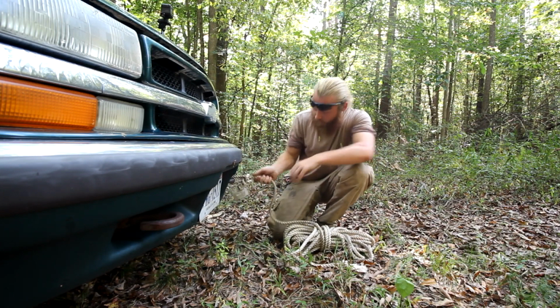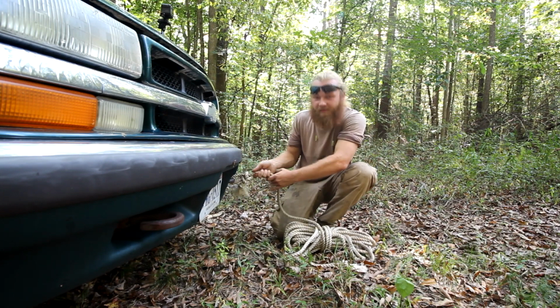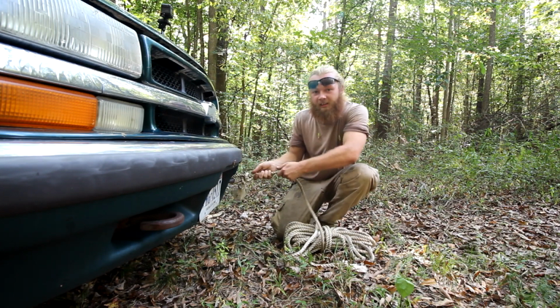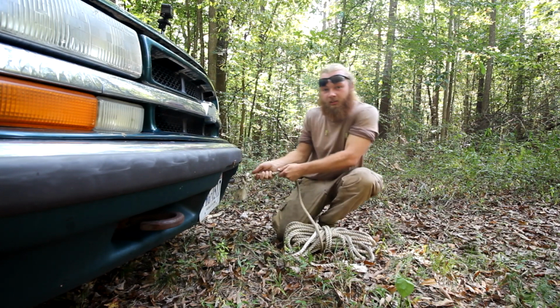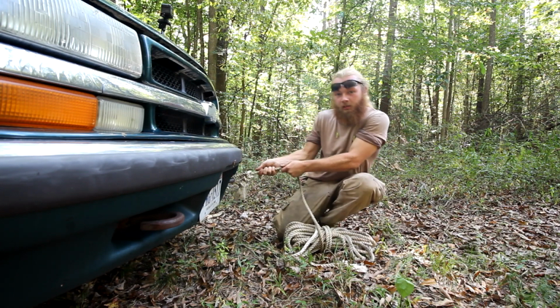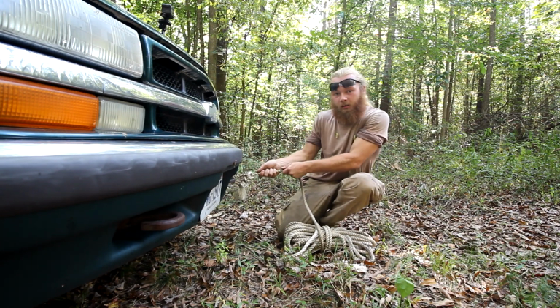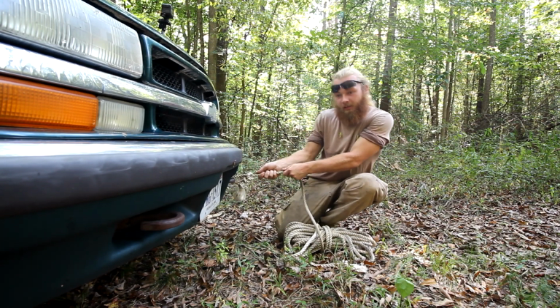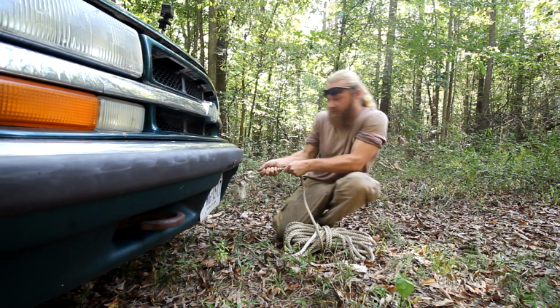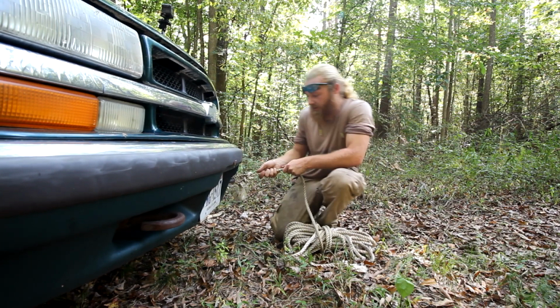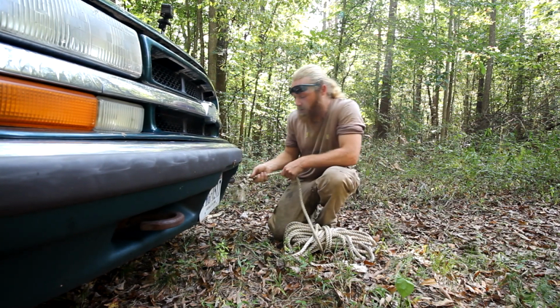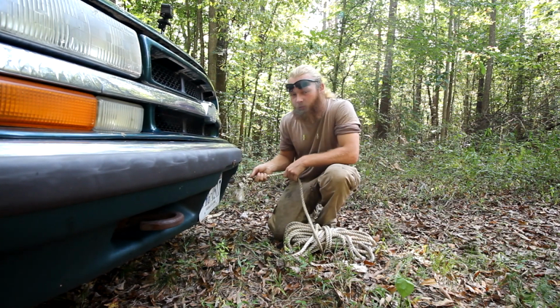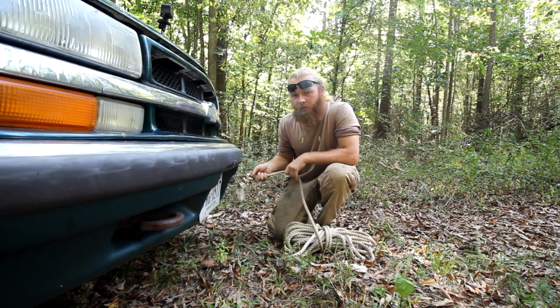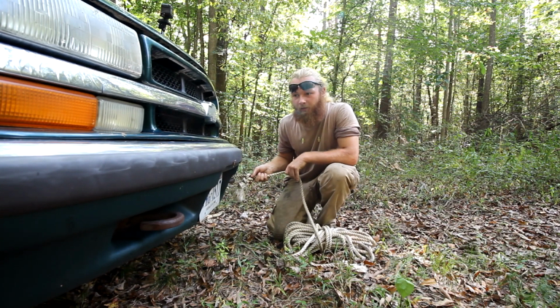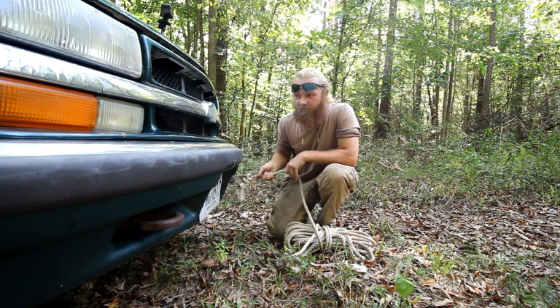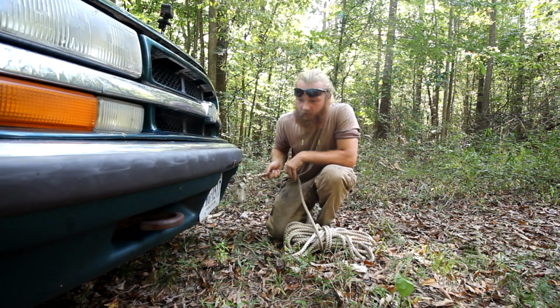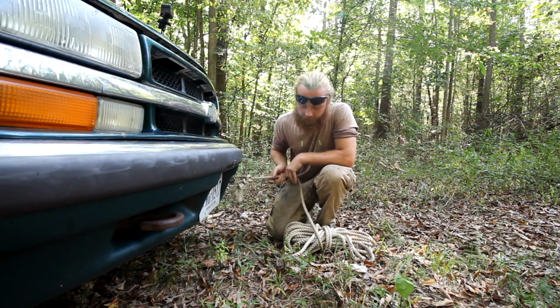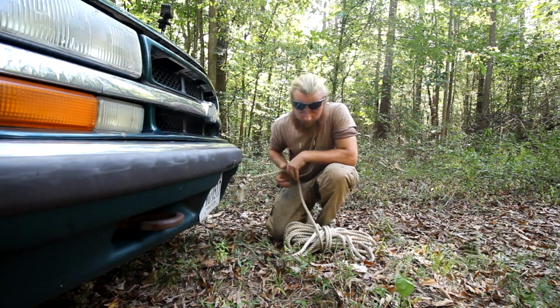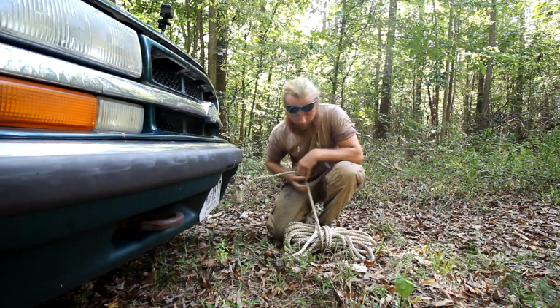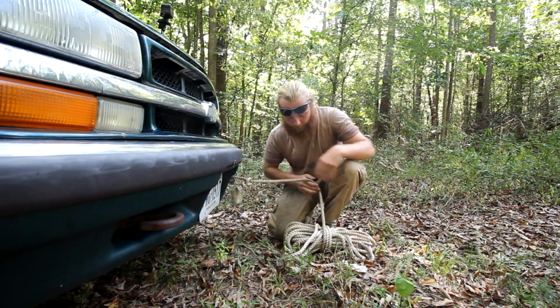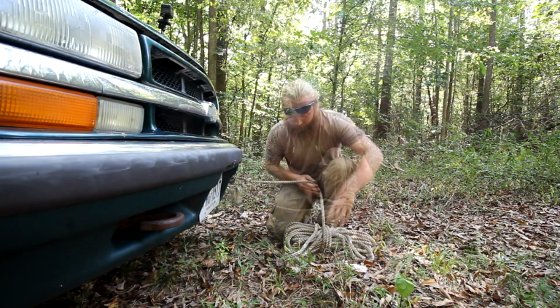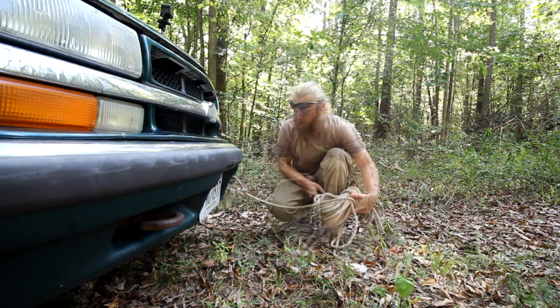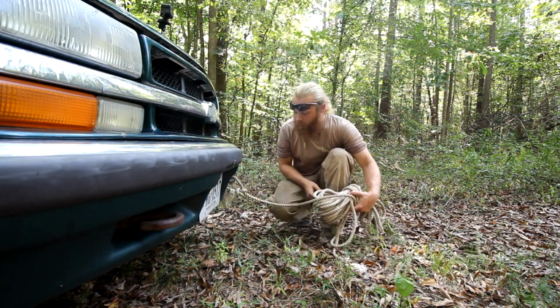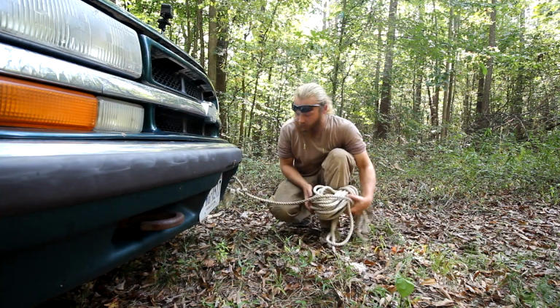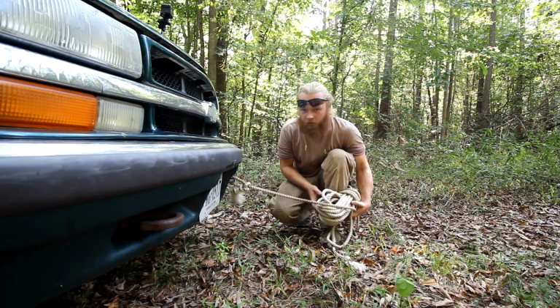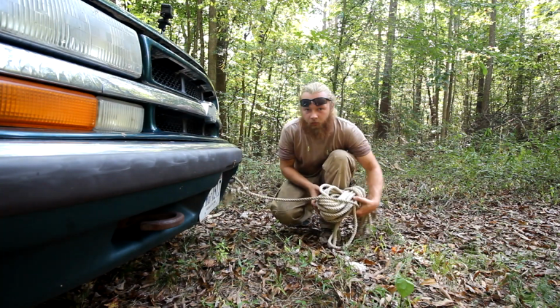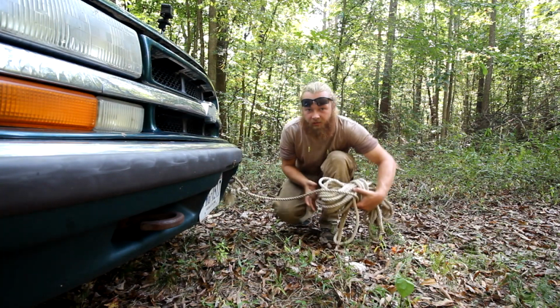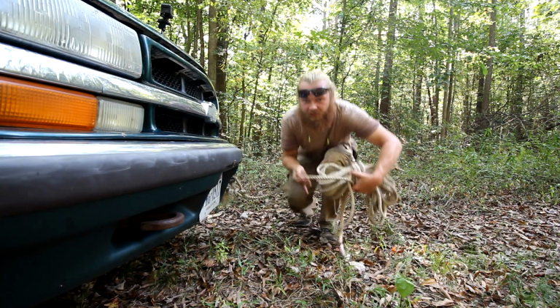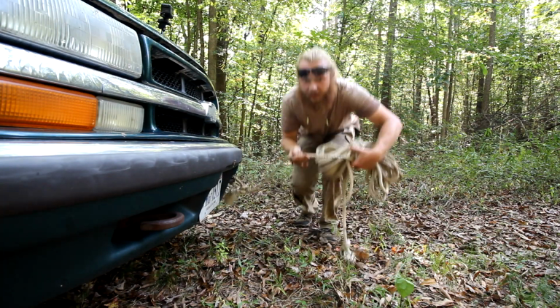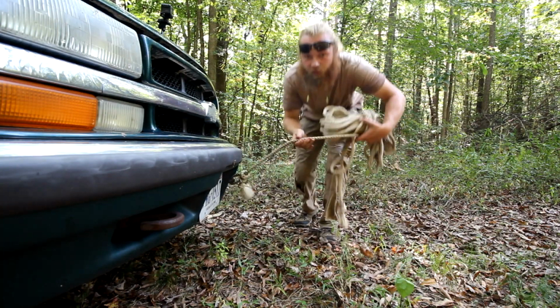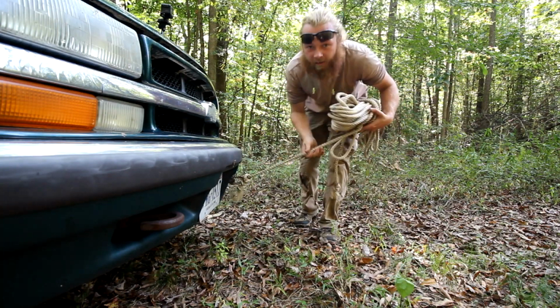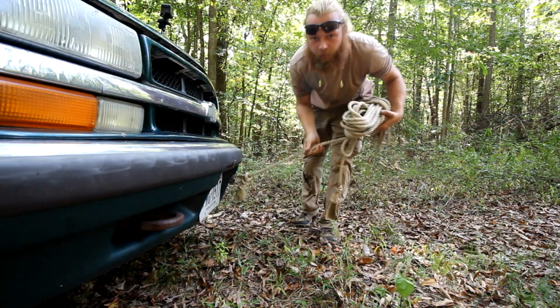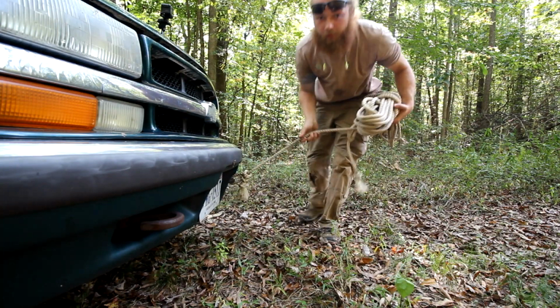I've got these nice convenient hooks on the front of my vehicle here. So now we're just going to run this line to an anchor point.